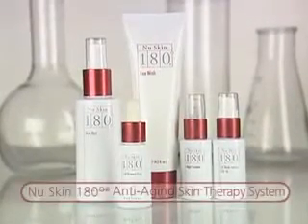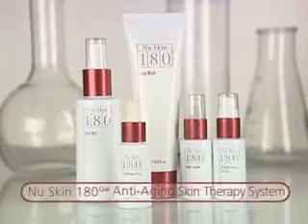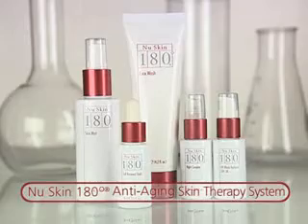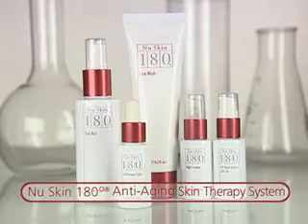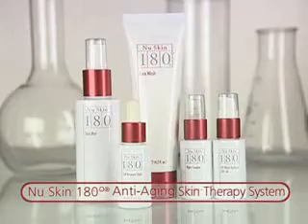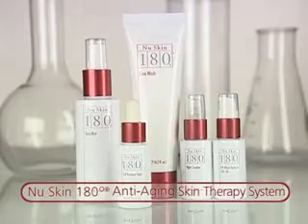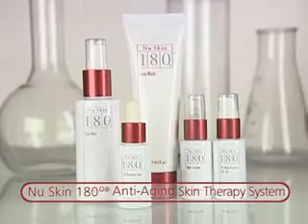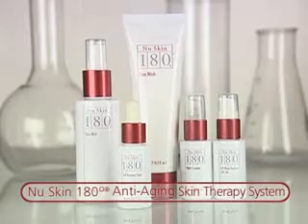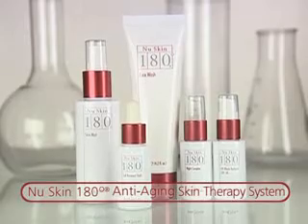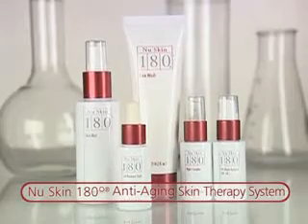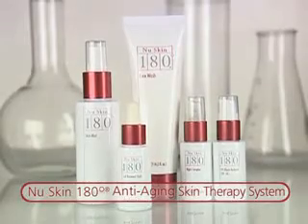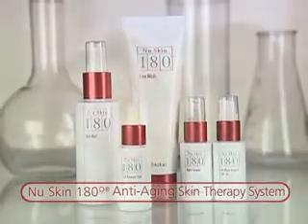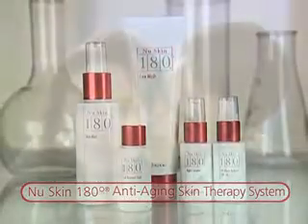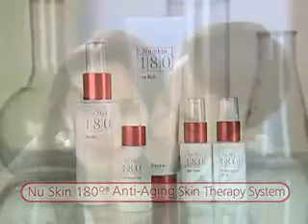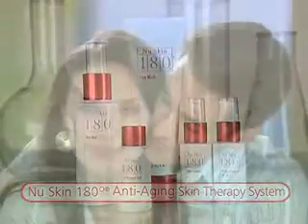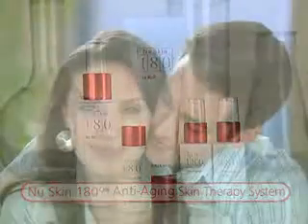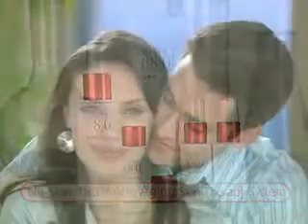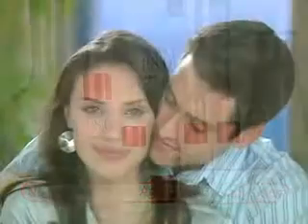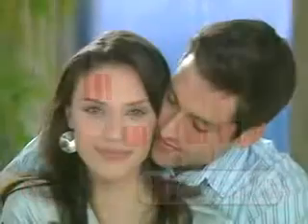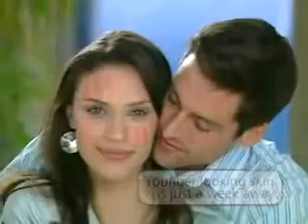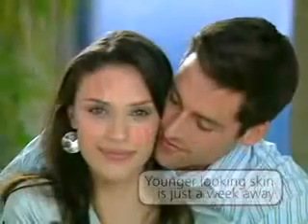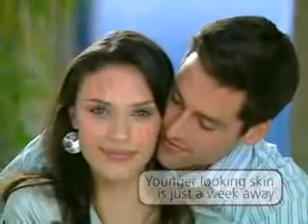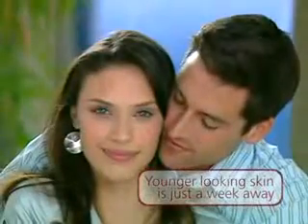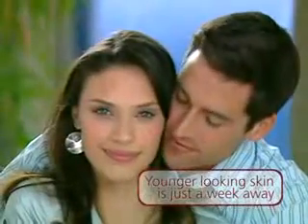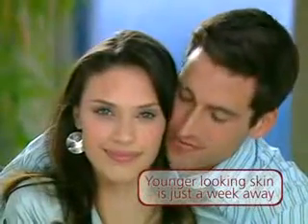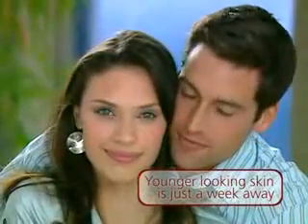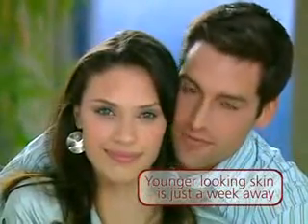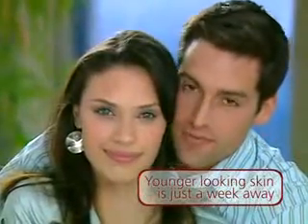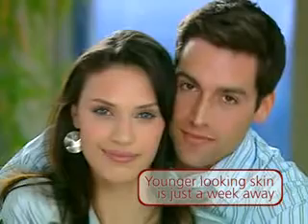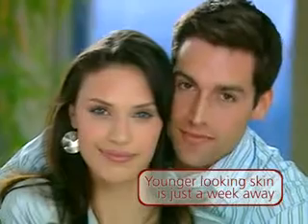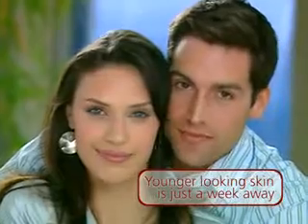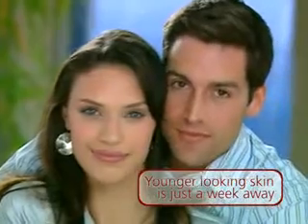NuSkin 180 Anti-Aging Skin Therapy System. Younger Looking Skin is just a week away.